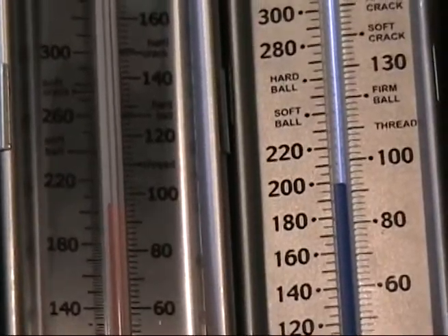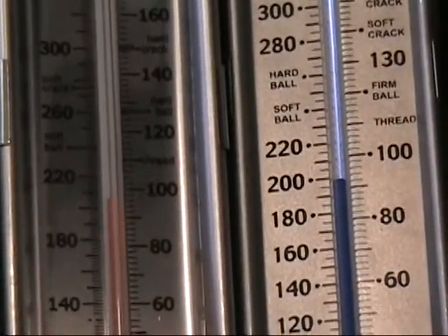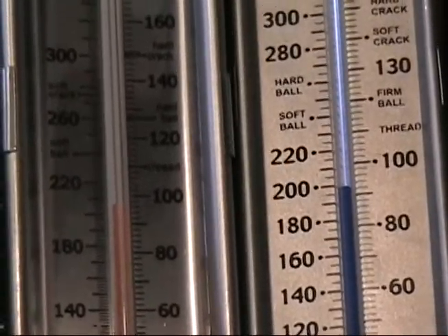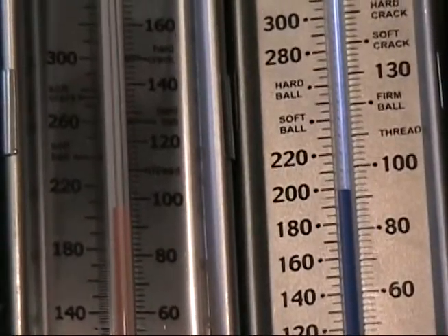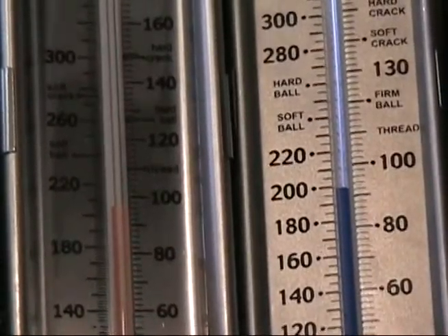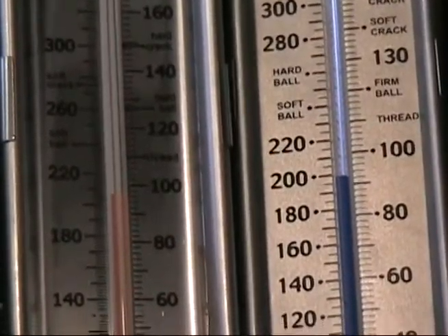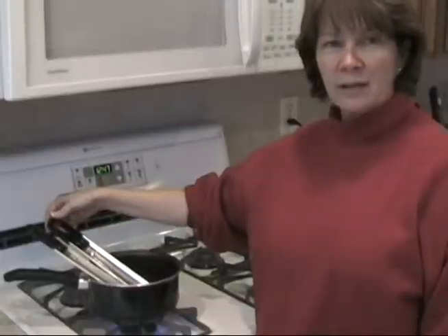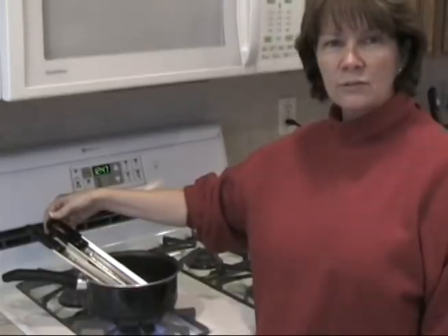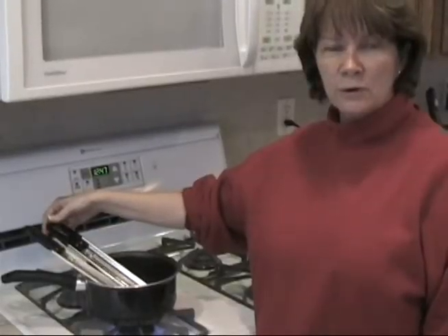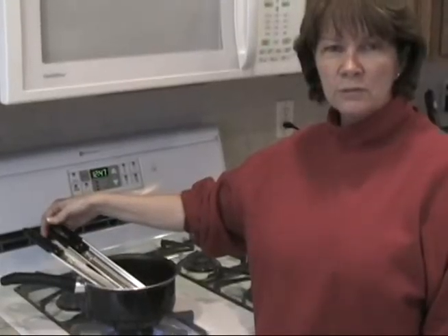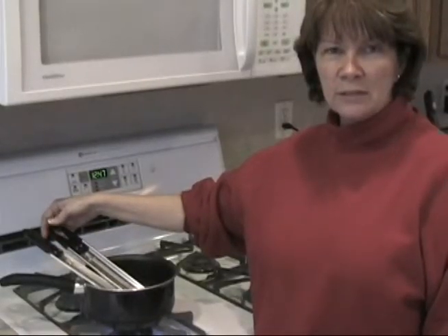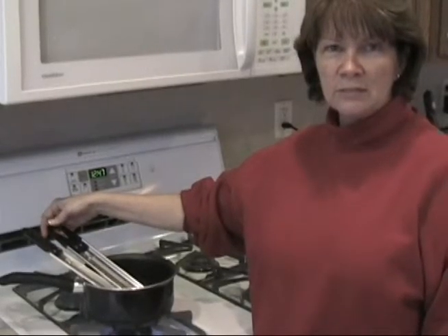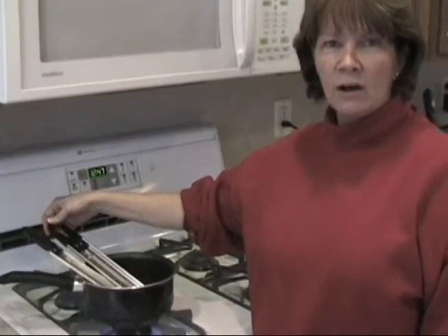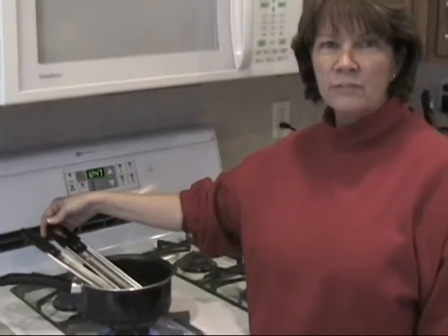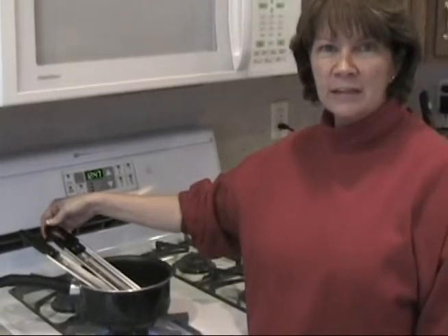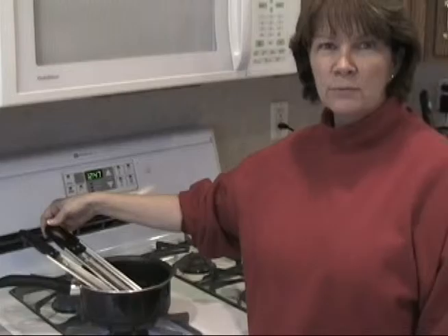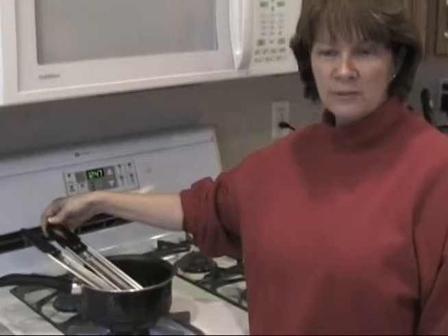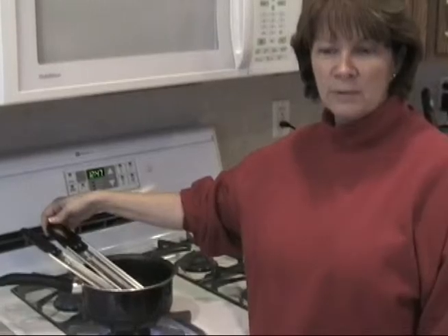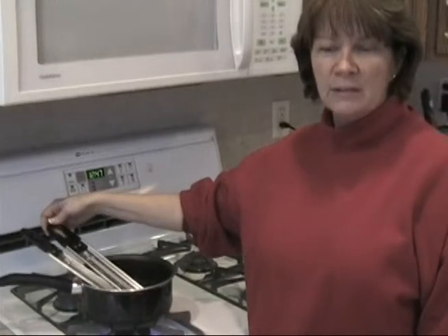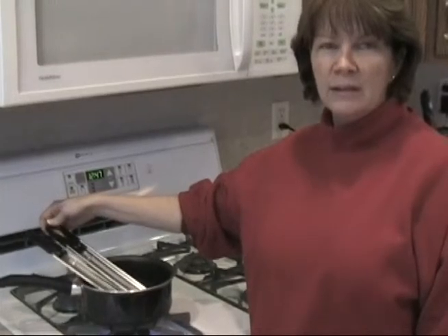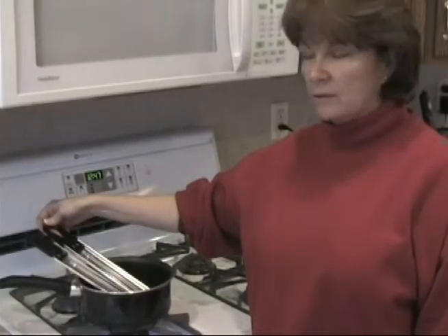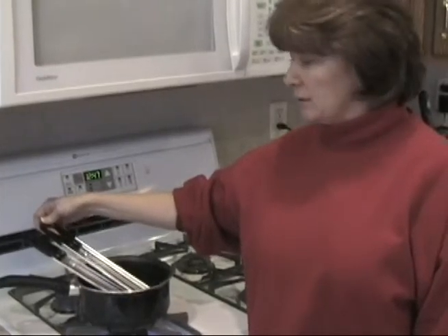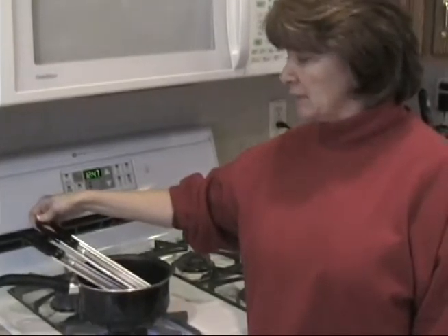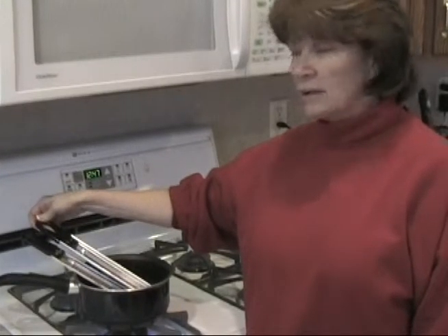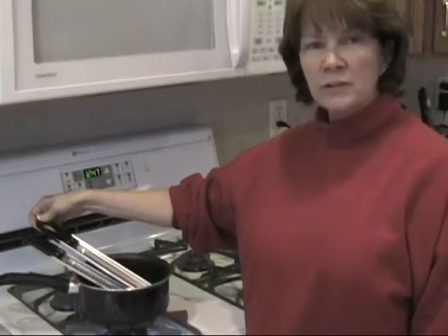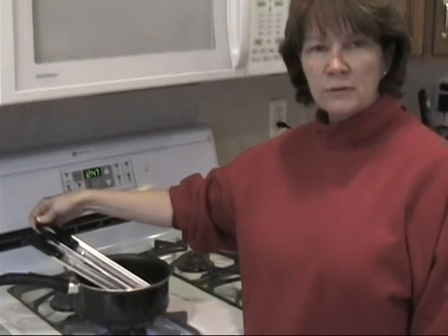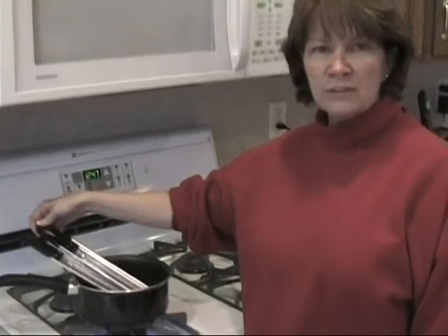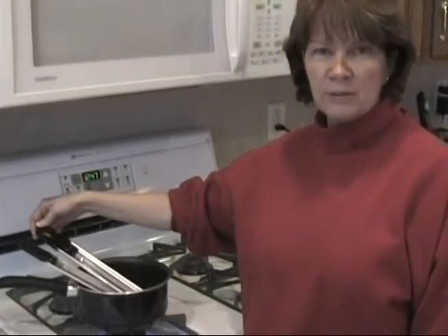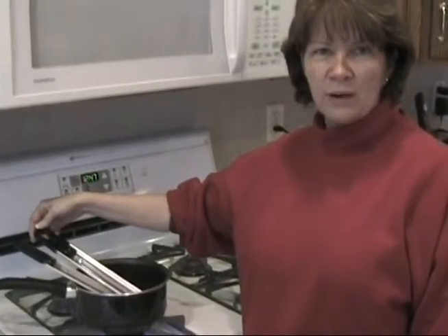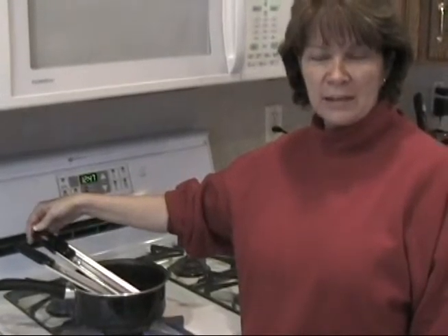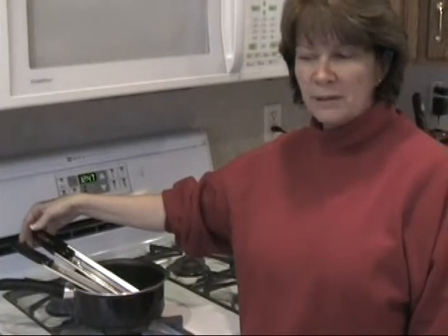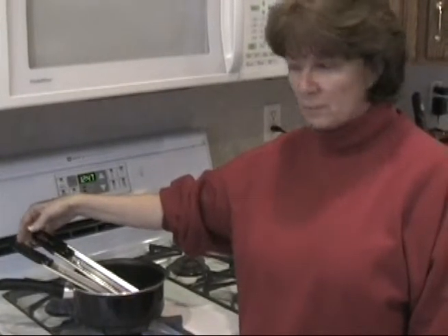So I subtract 12 degrees off of any of the degrees specified in a recipe.